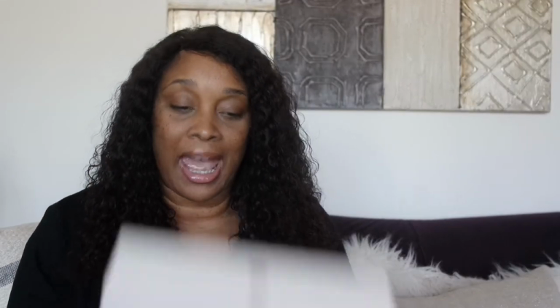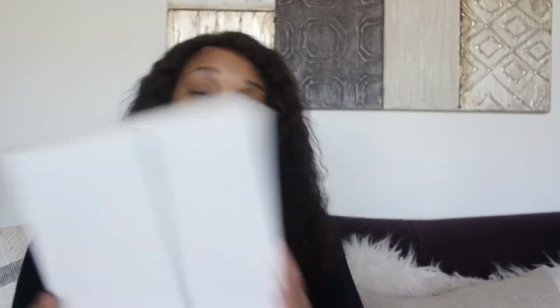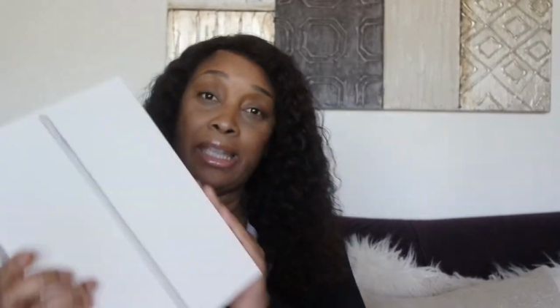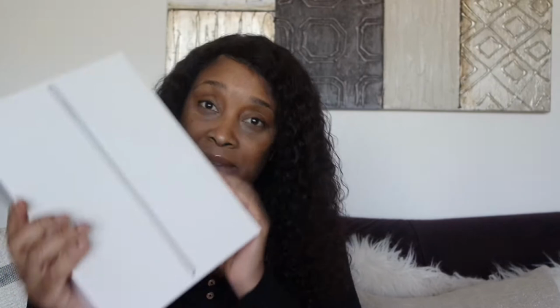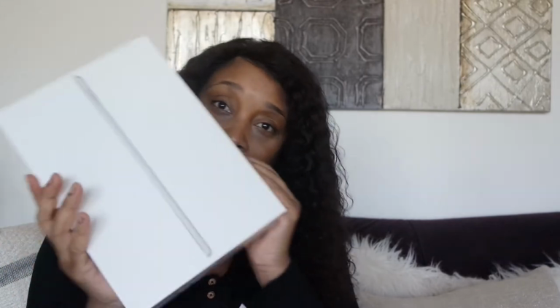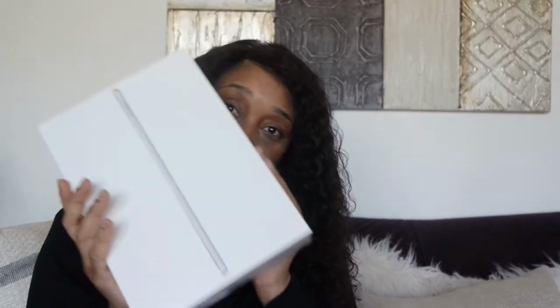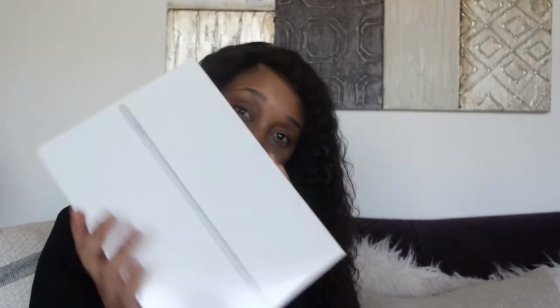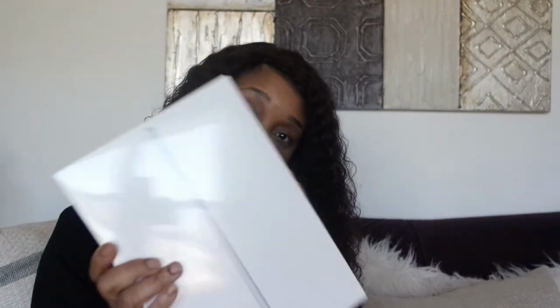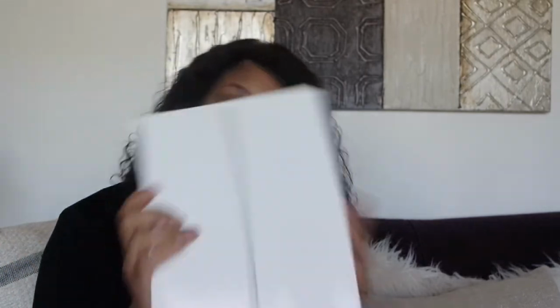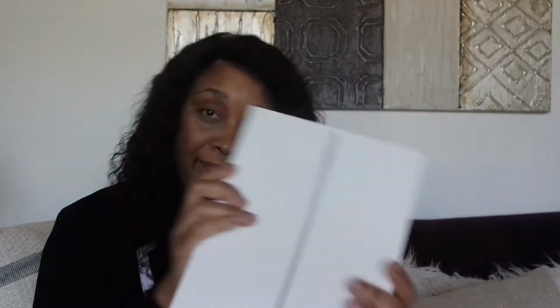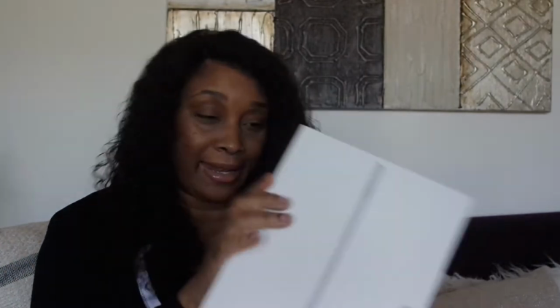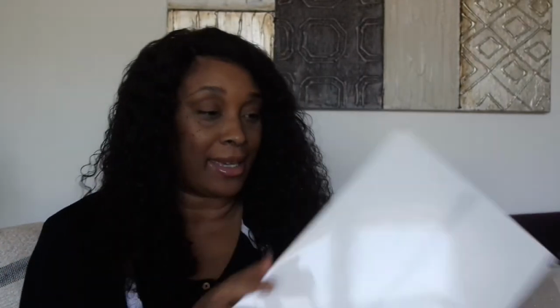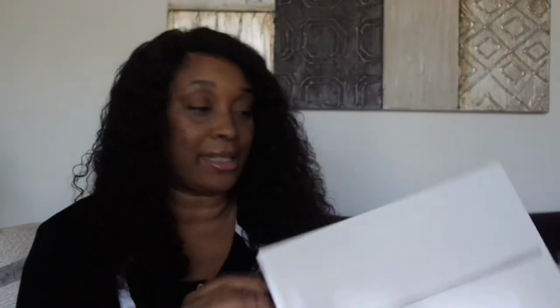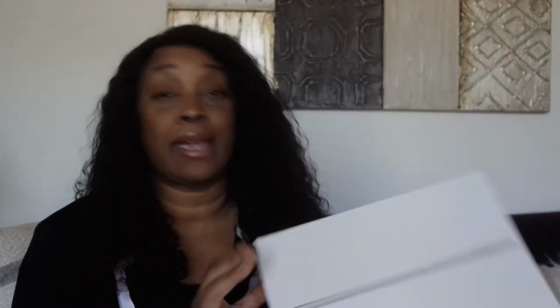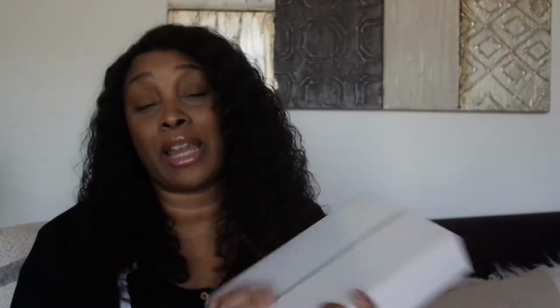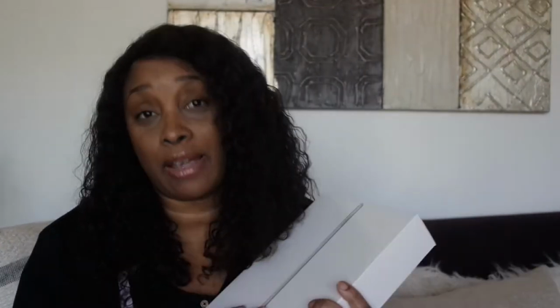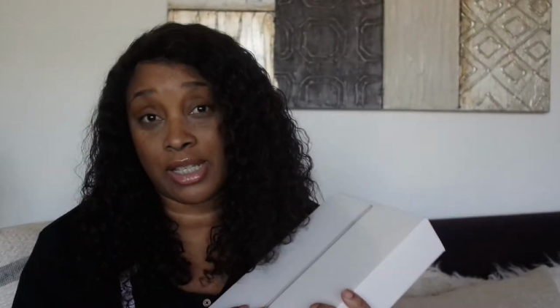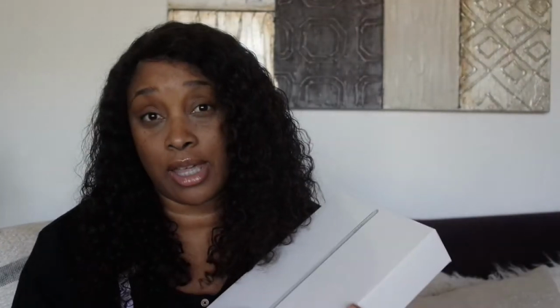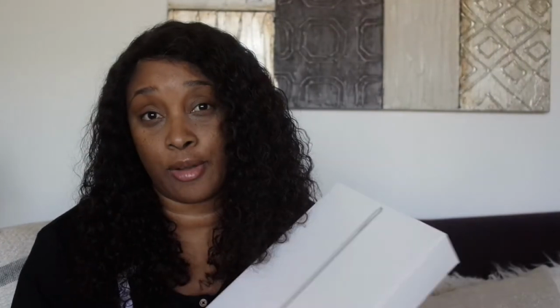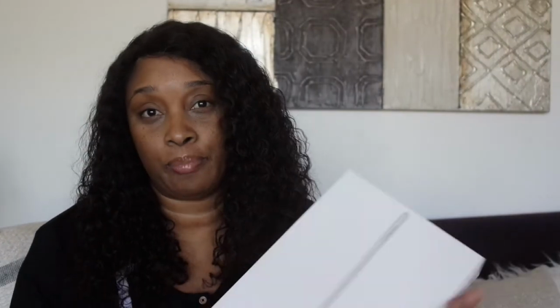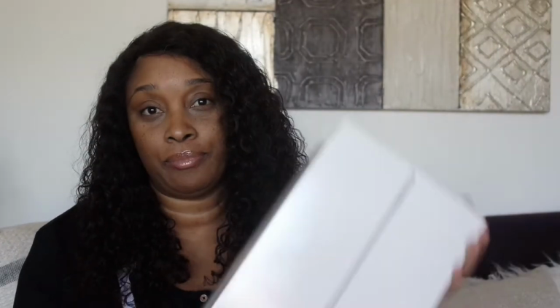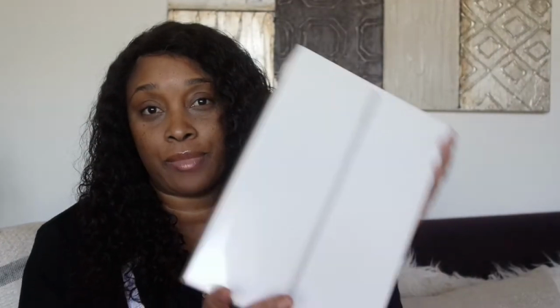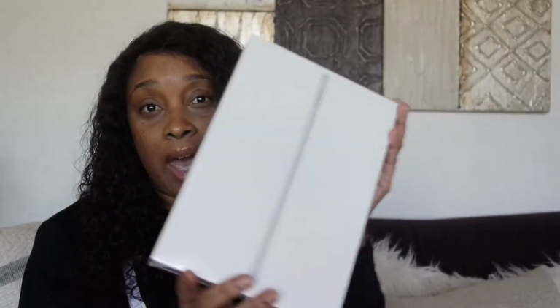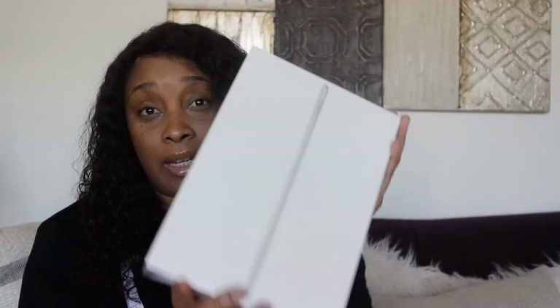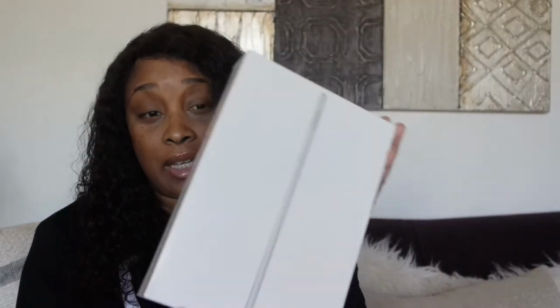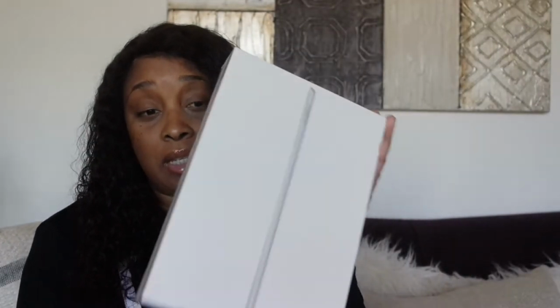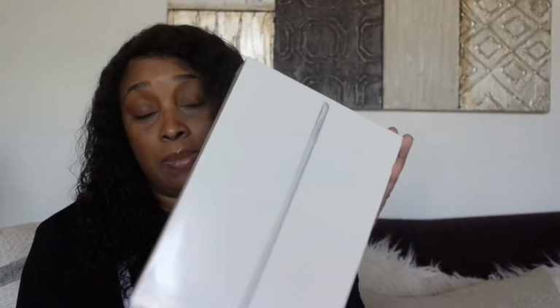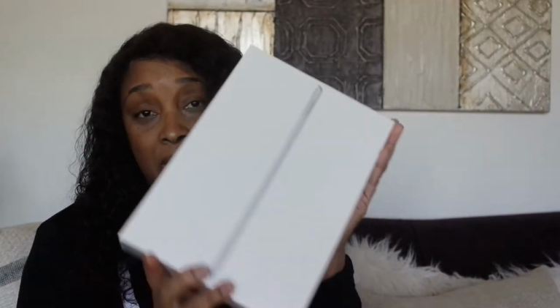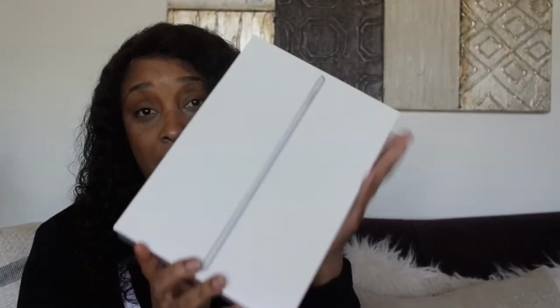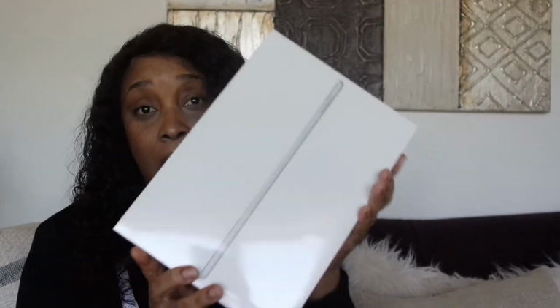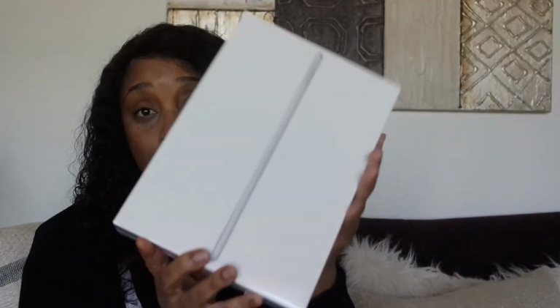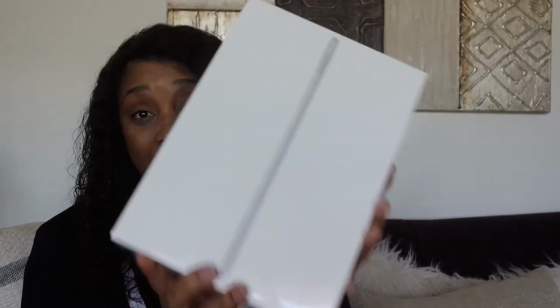I need me an iPad to get my life together.